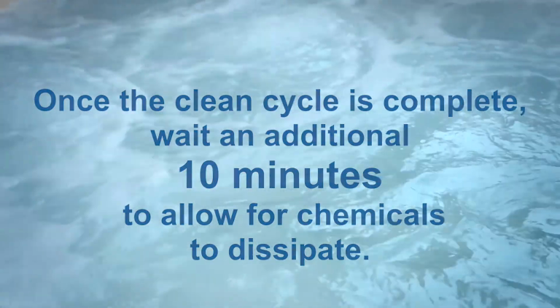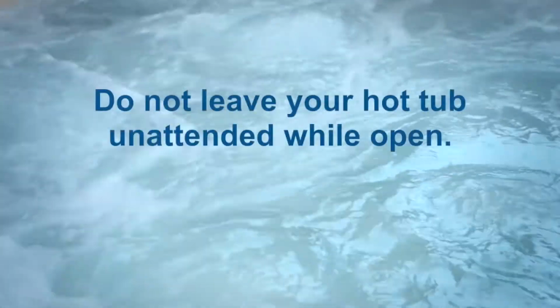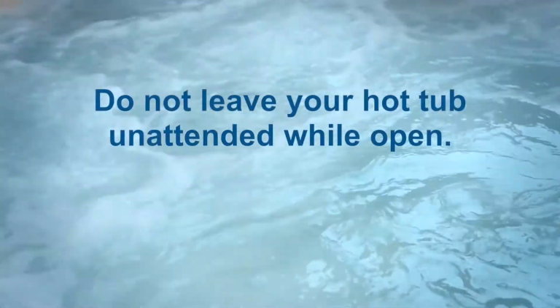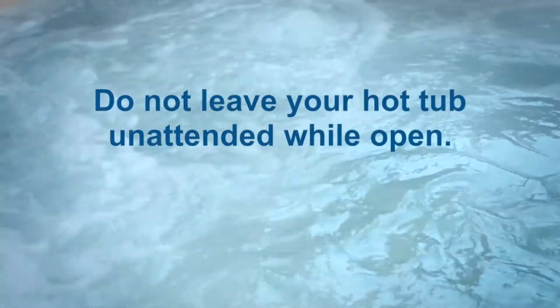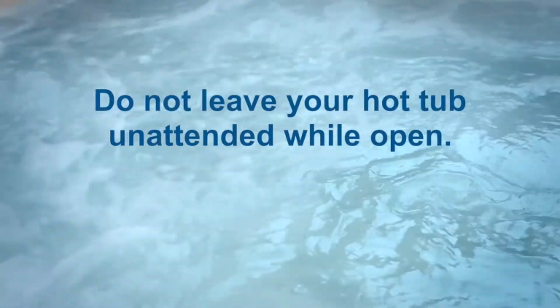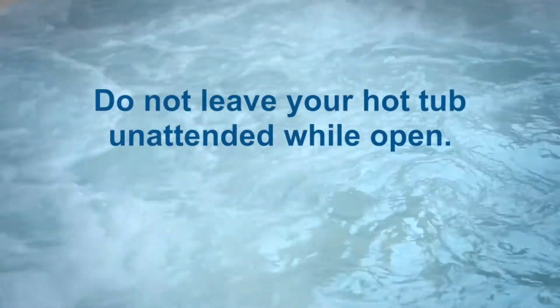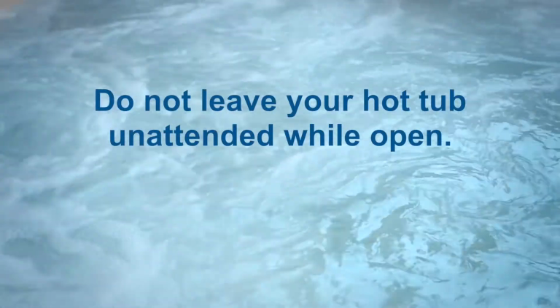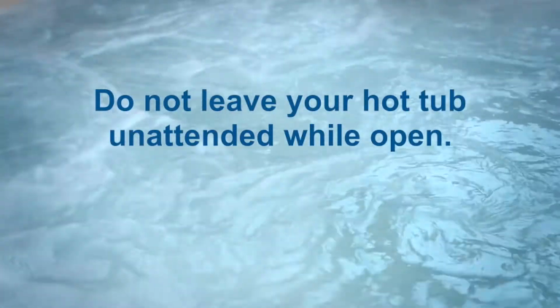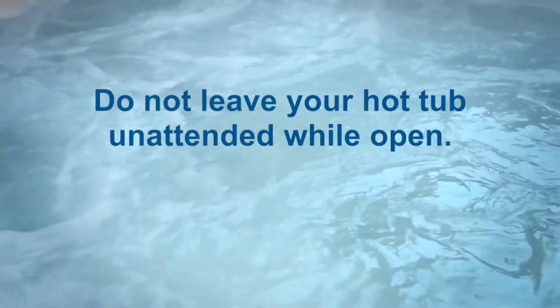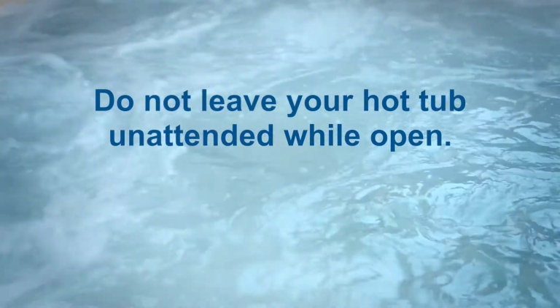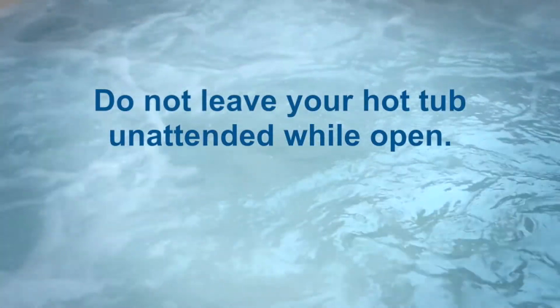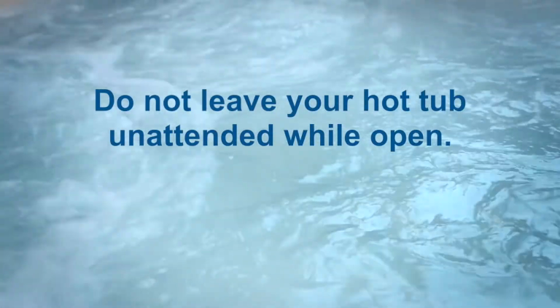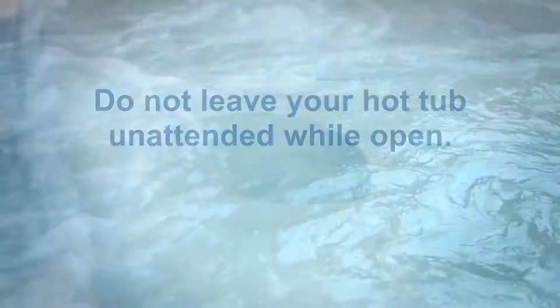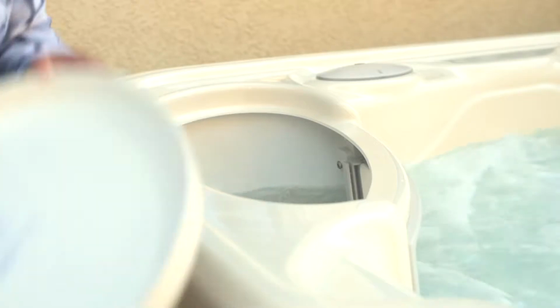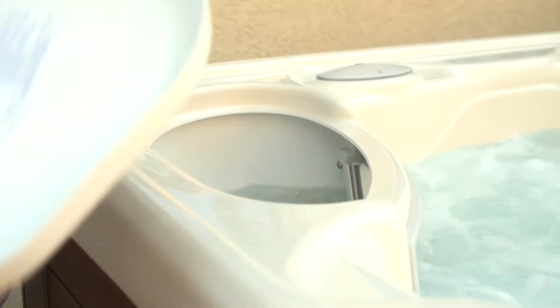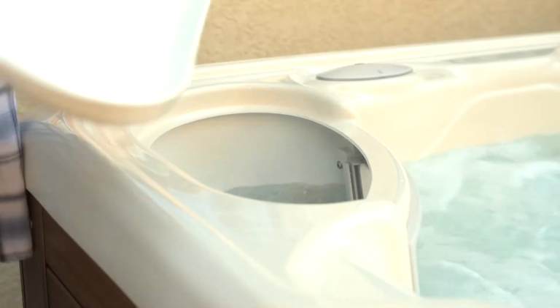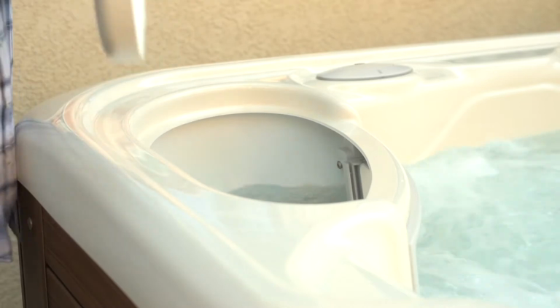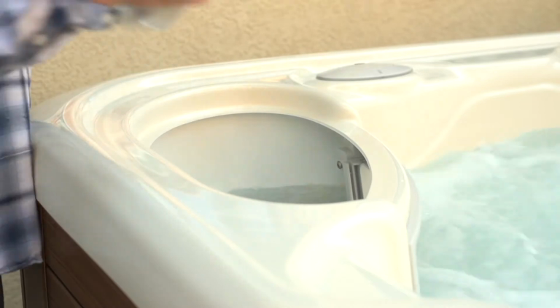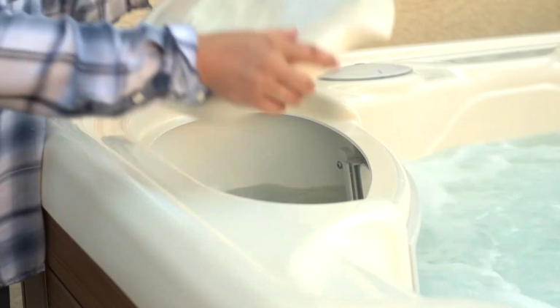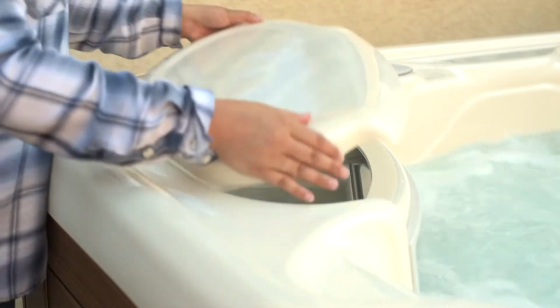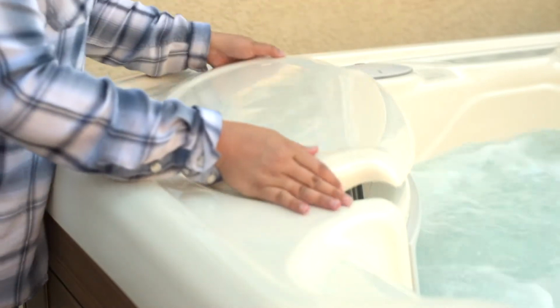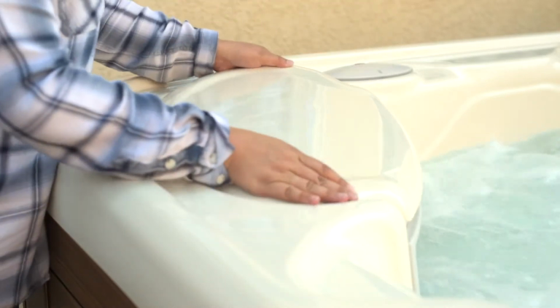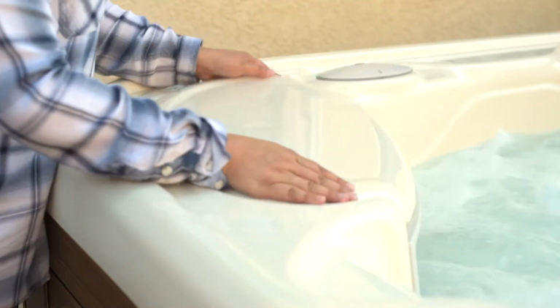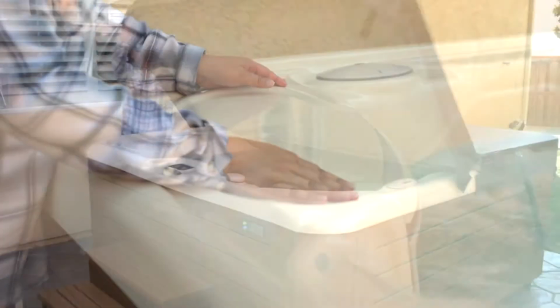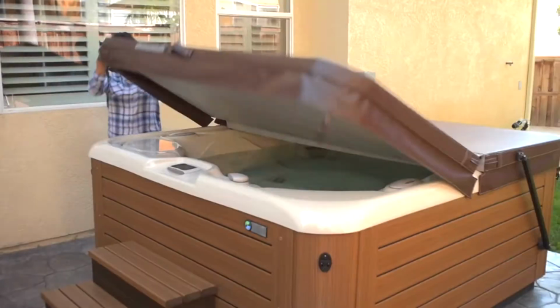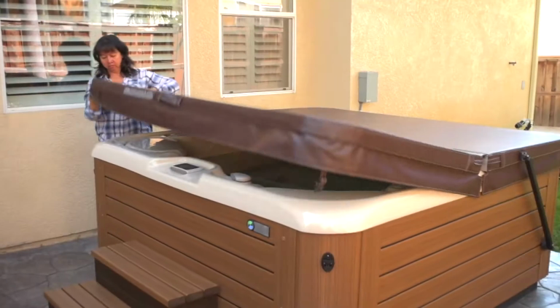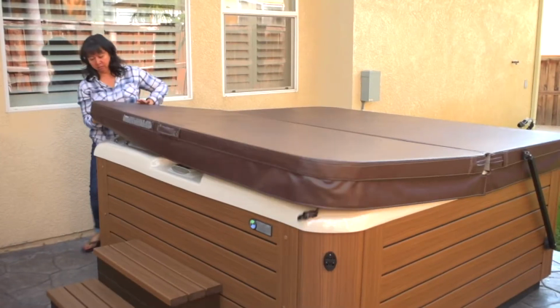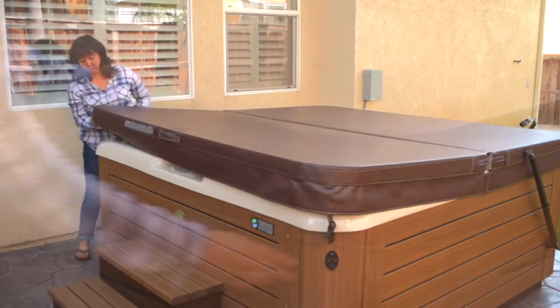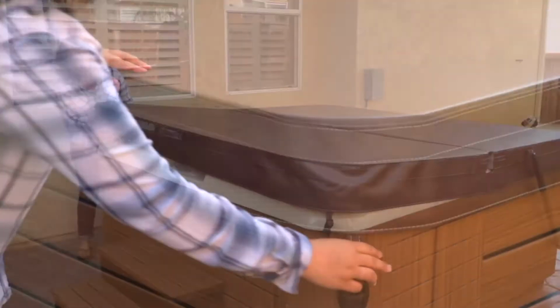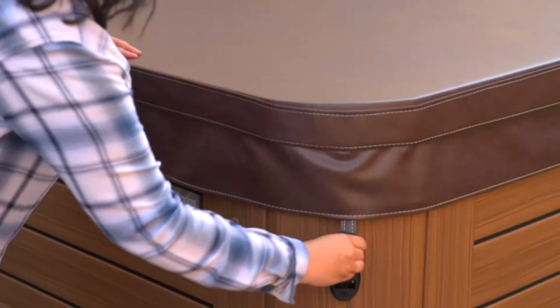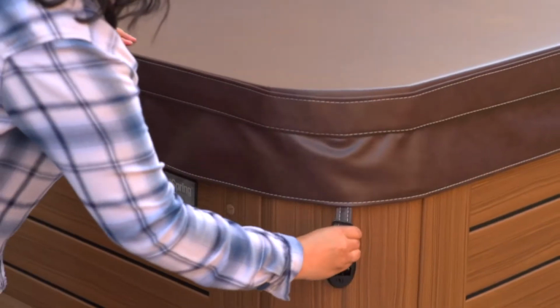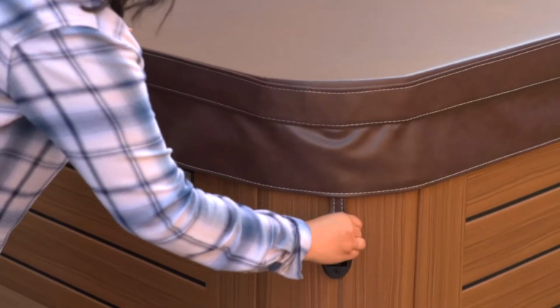Do not leave your hot tub unattended while open. Return the filter lid or basket, close the cover and lock the straps.